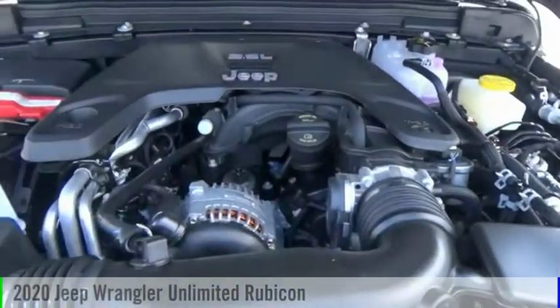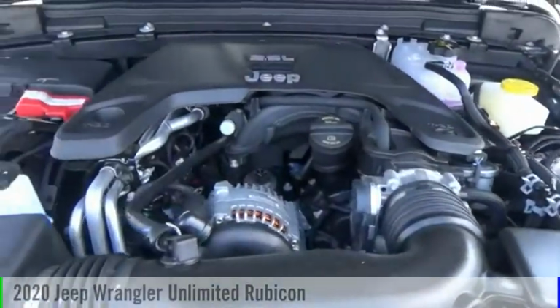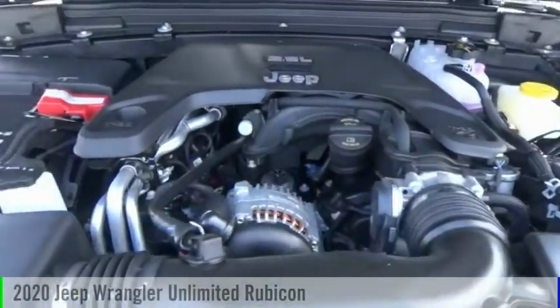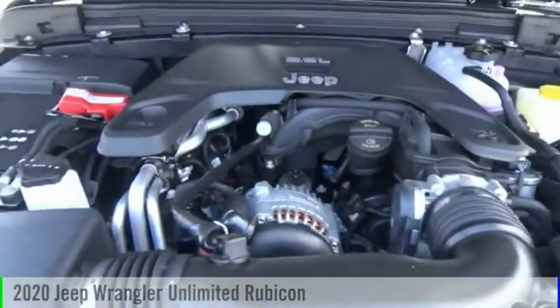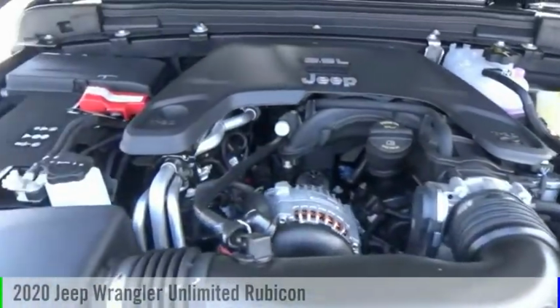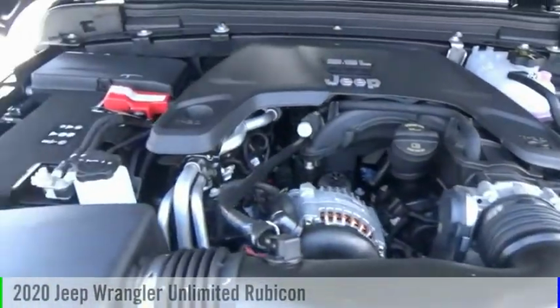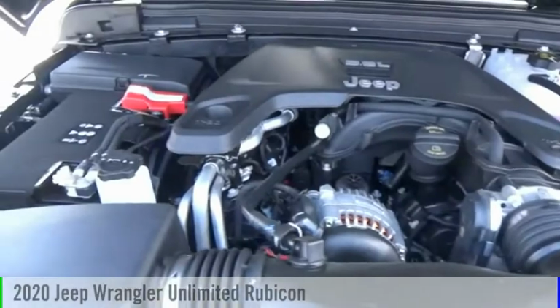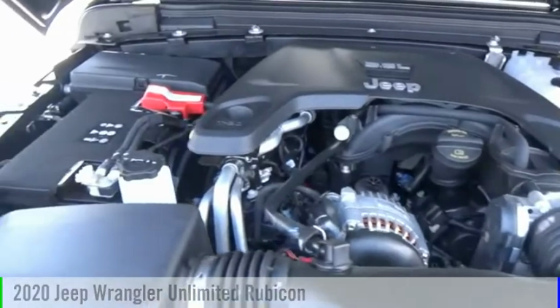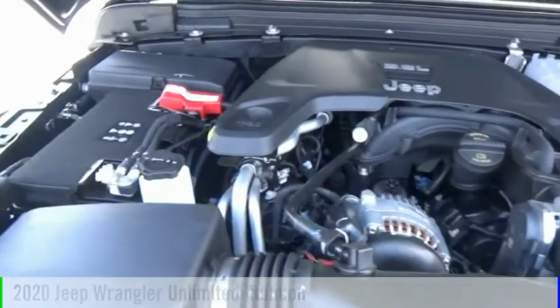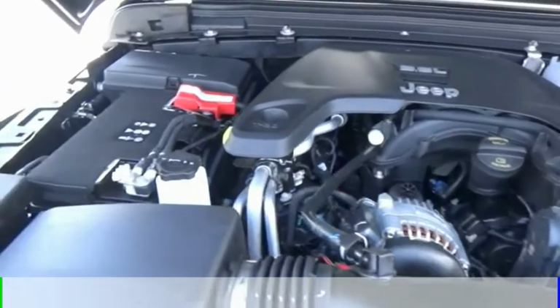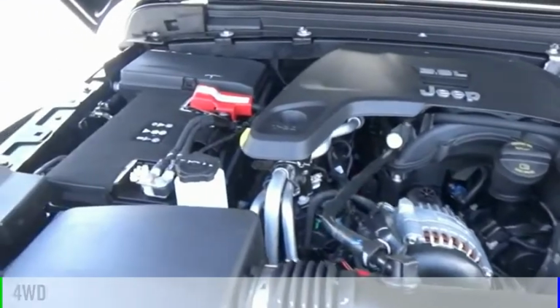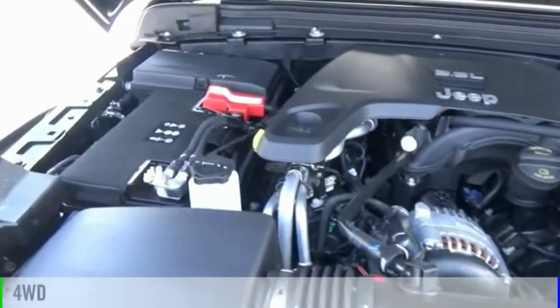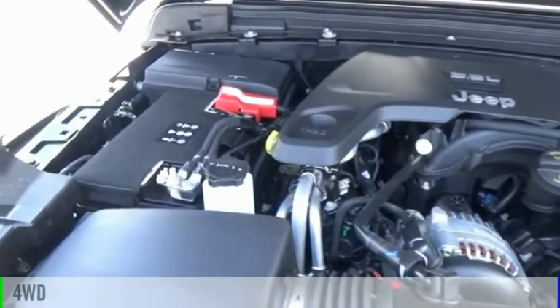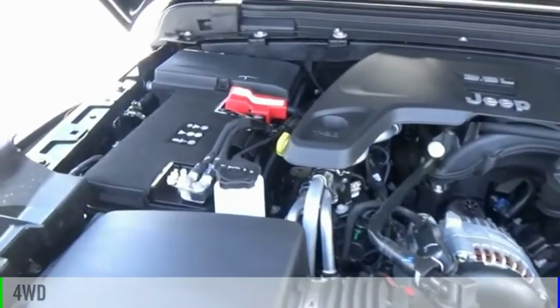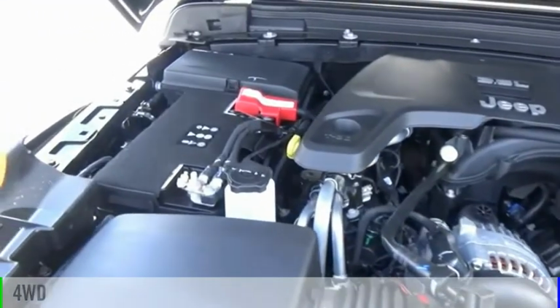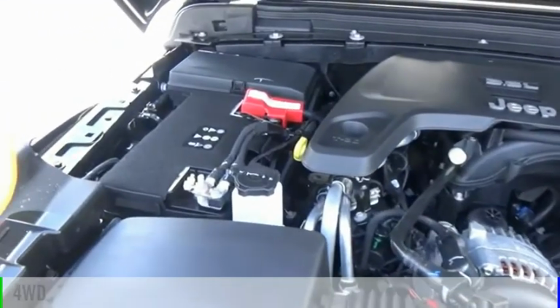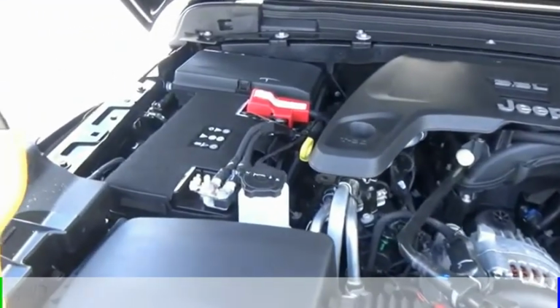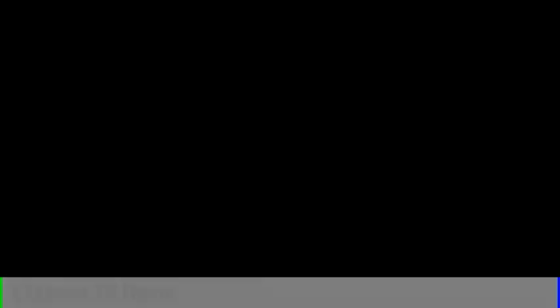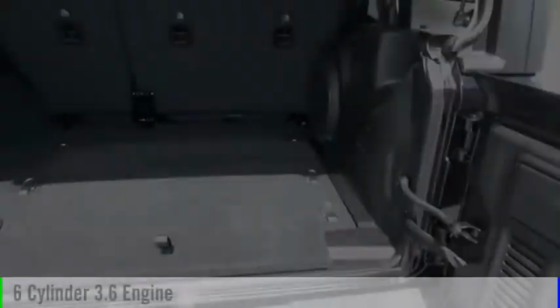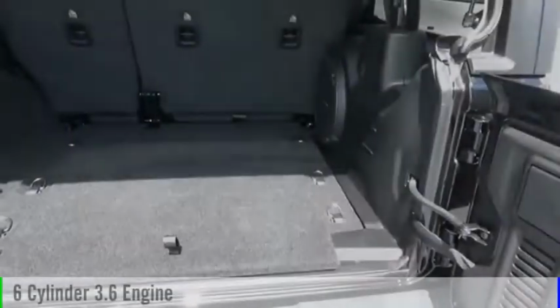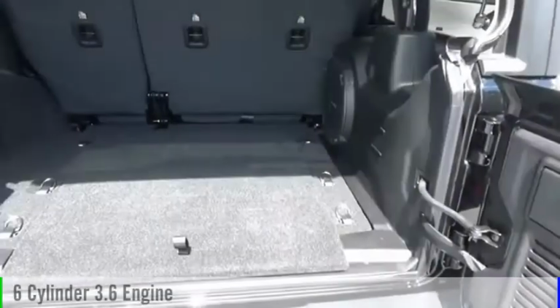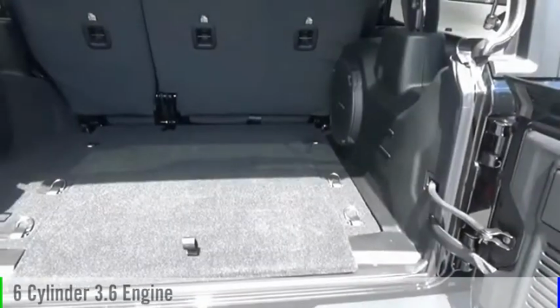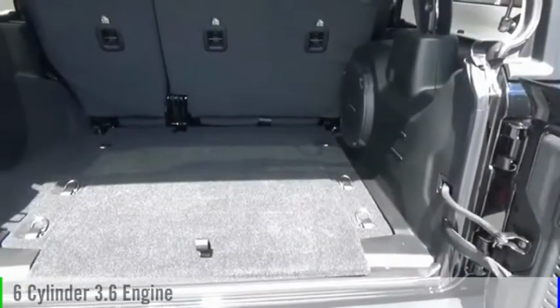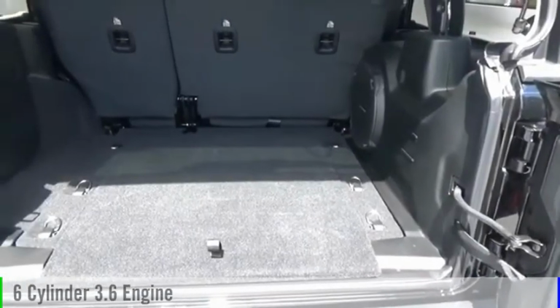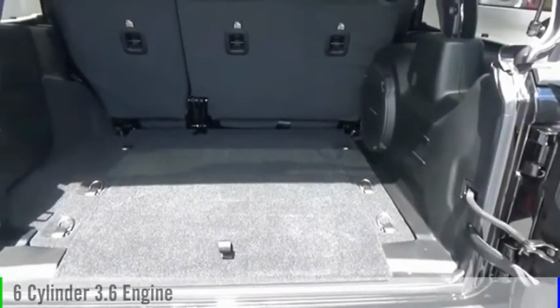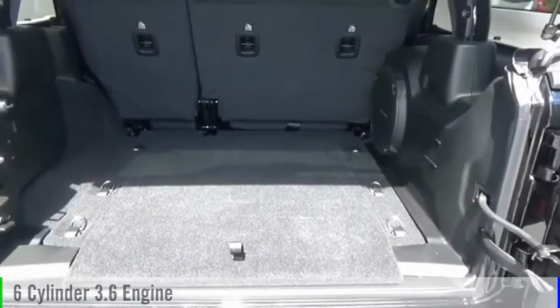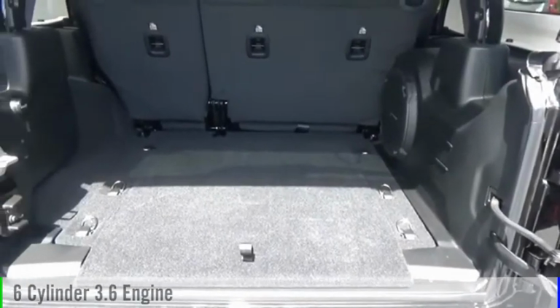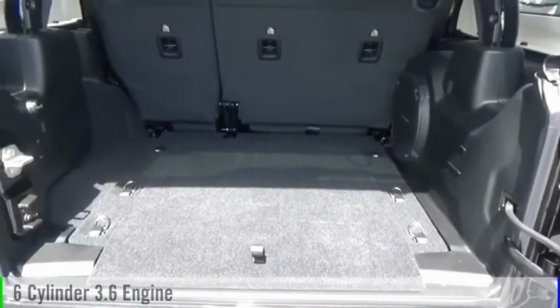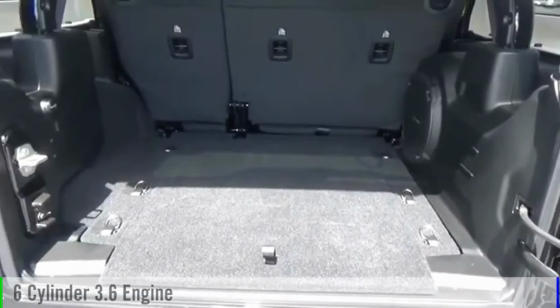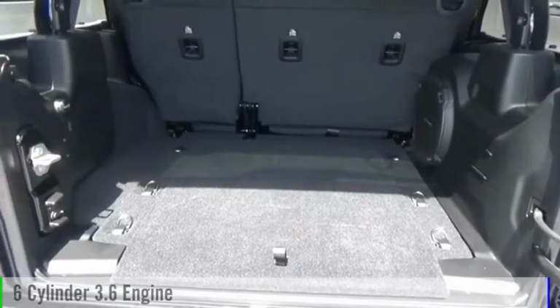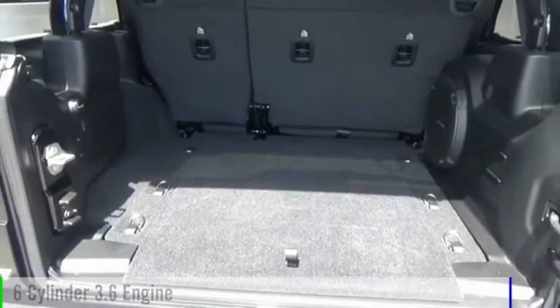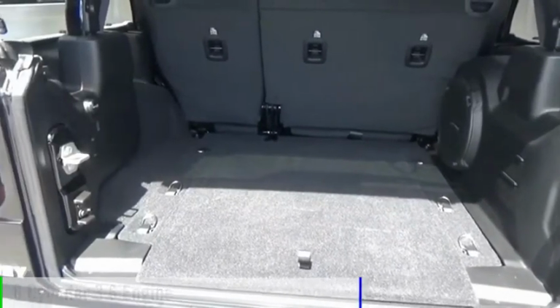This vehicle is powered by a four-wheel drive, six-cylinder, 3.6-liter engine.